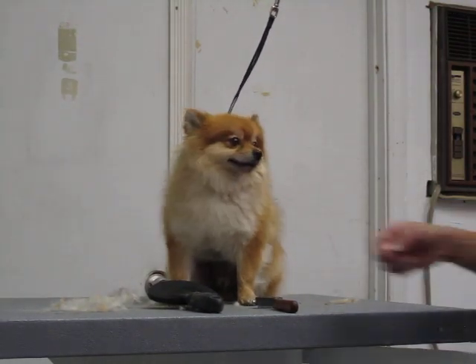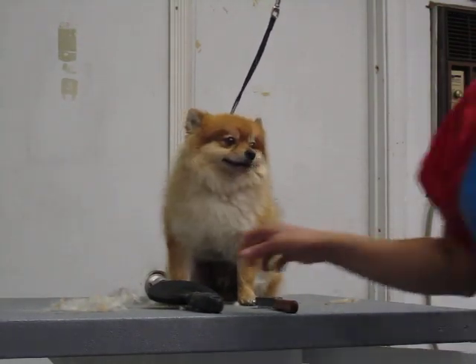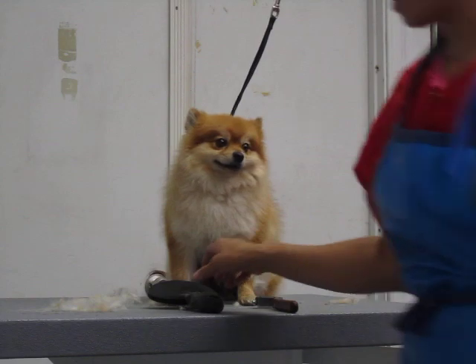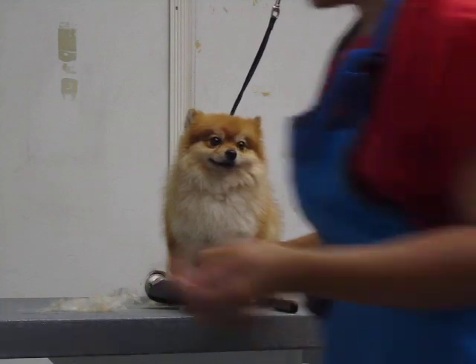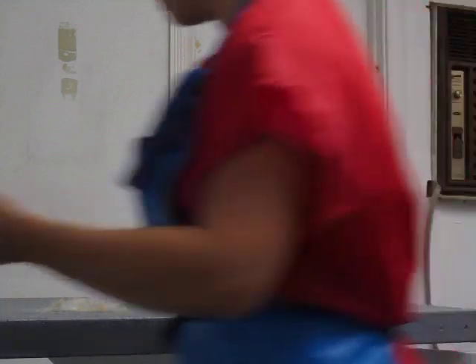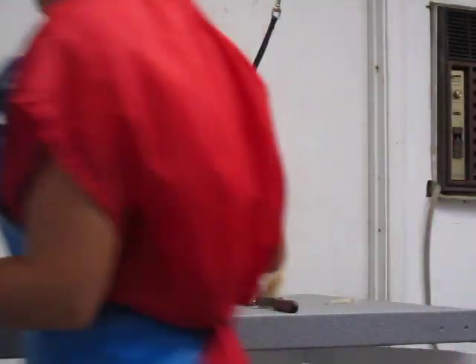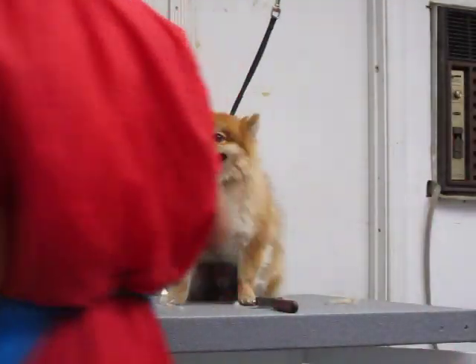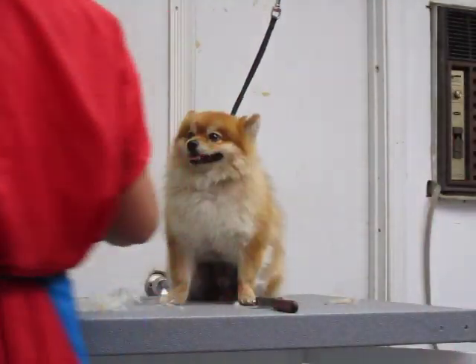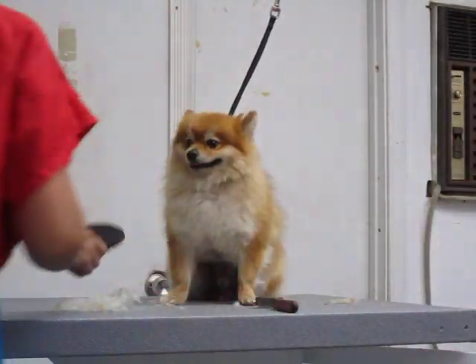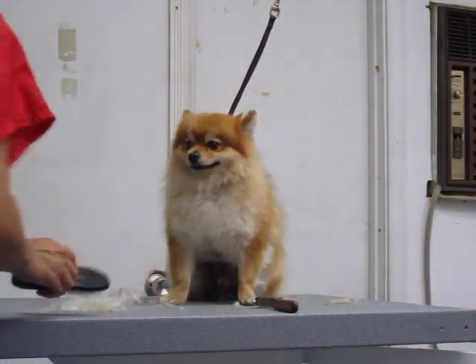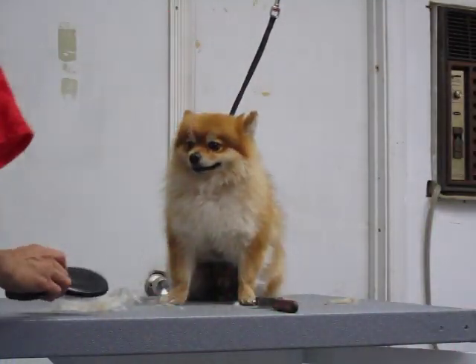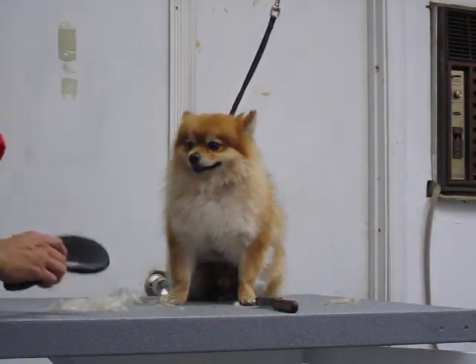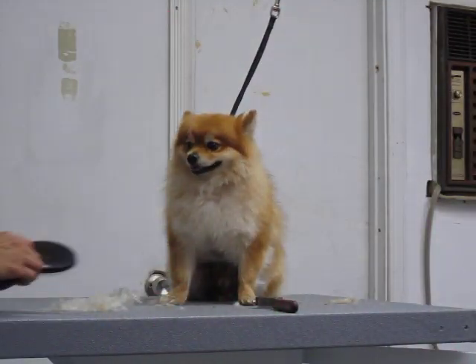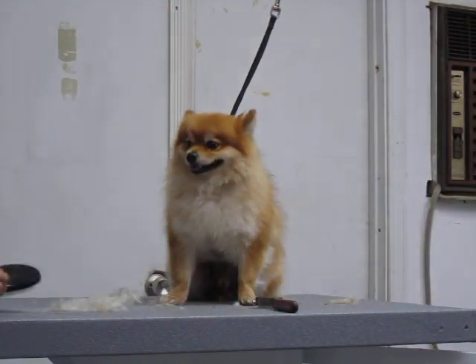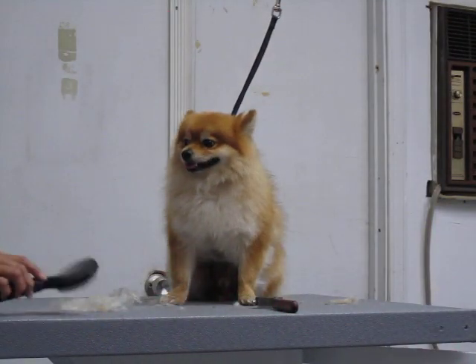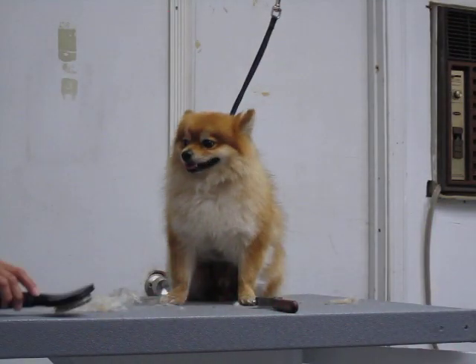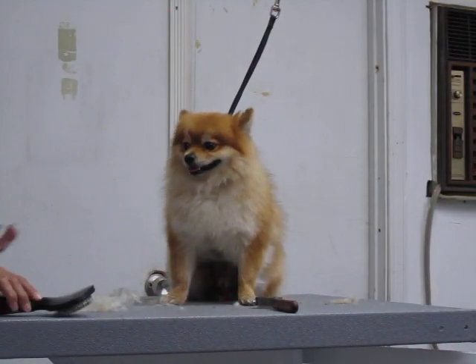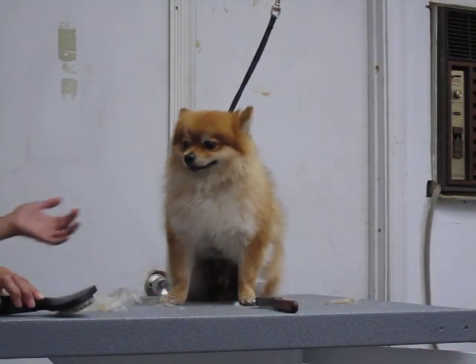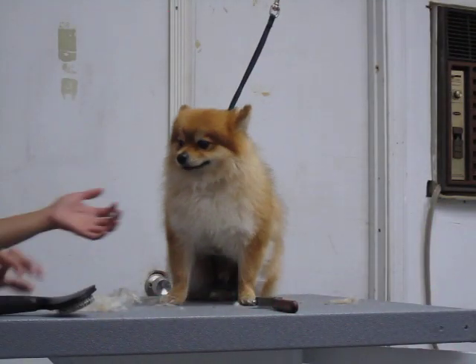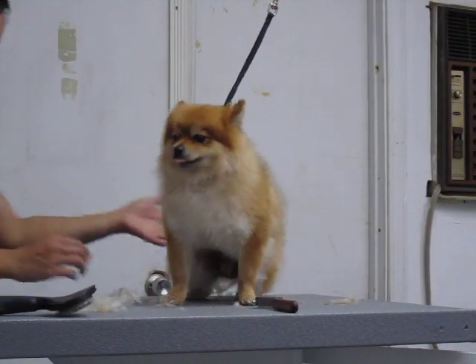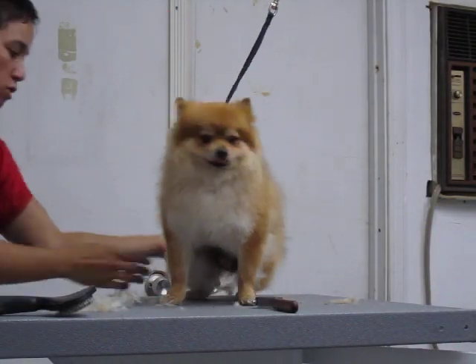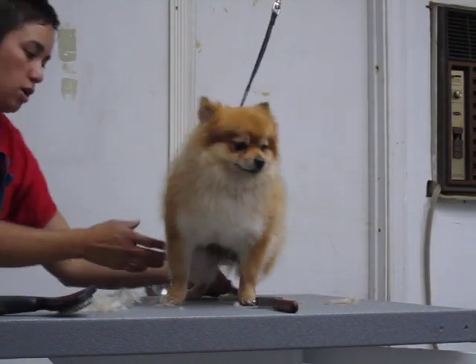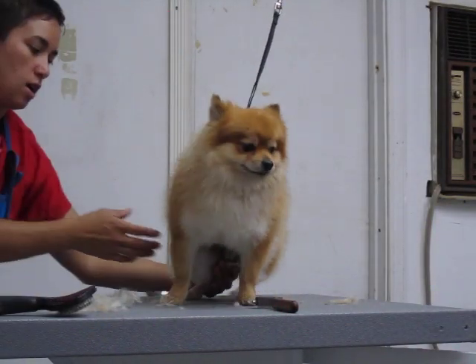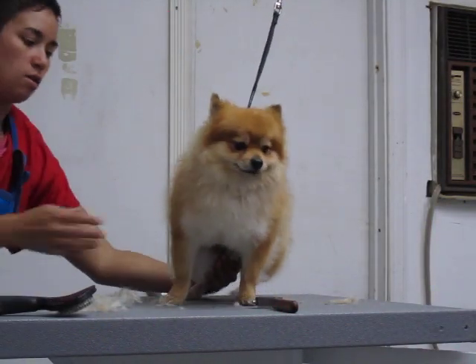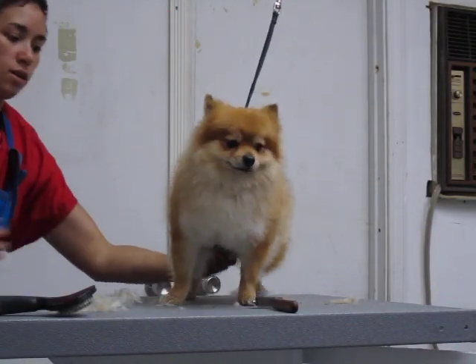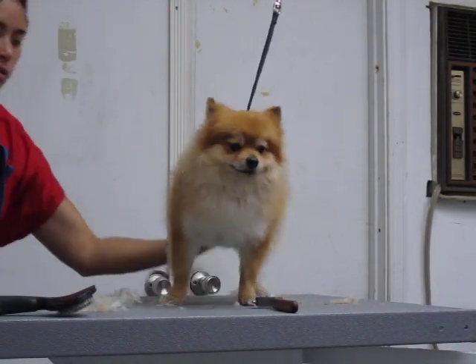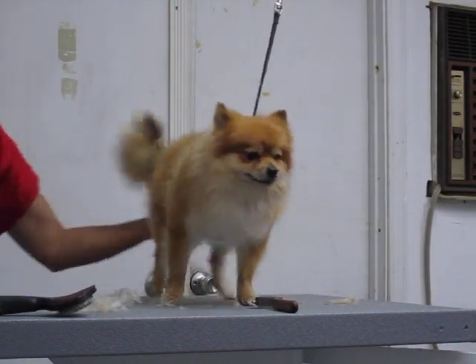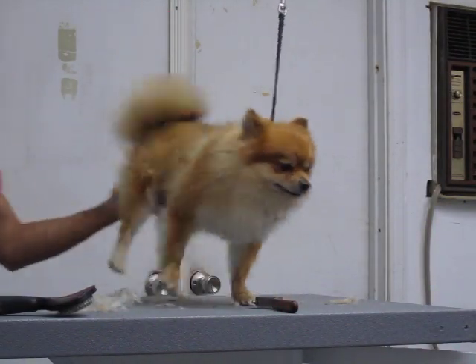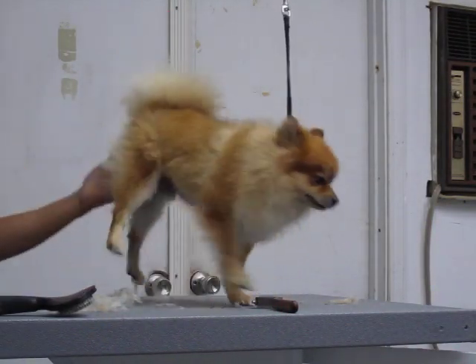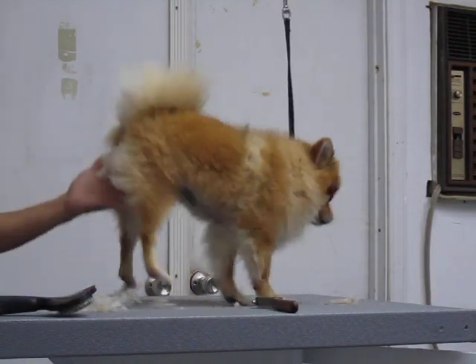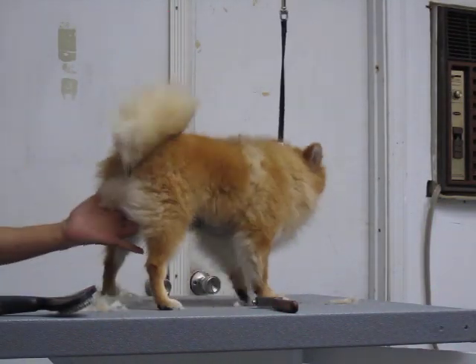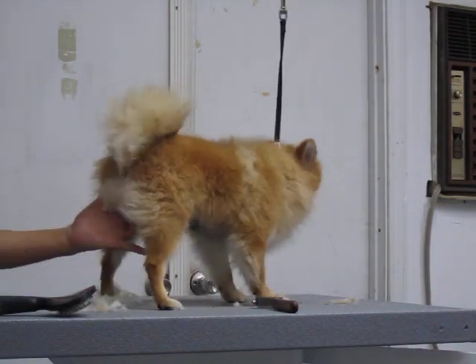We're going to brush this pet. I'm going to show you the technique of brushing.